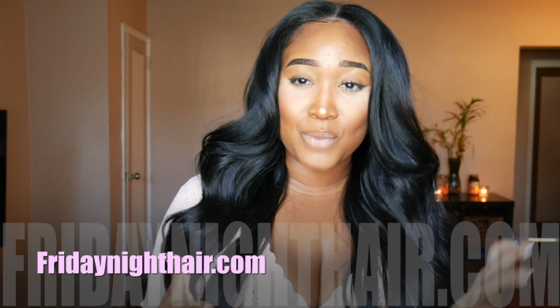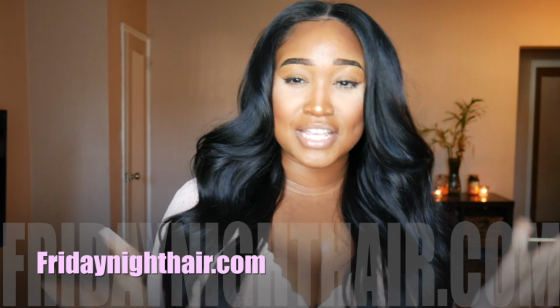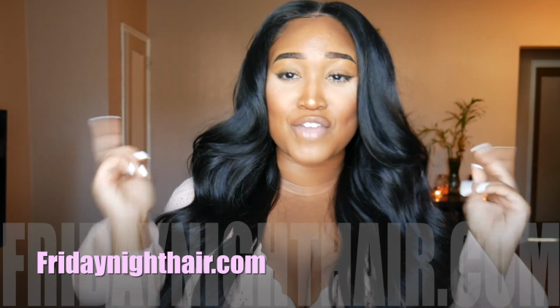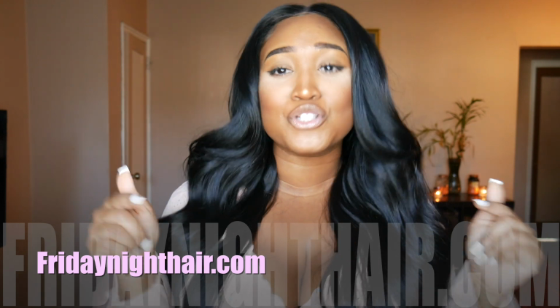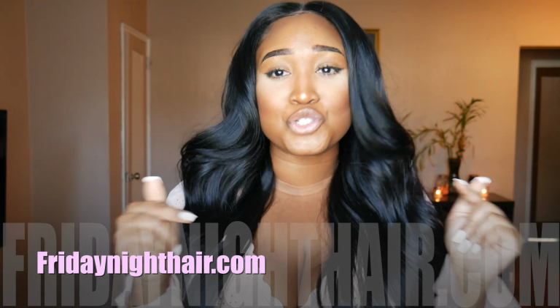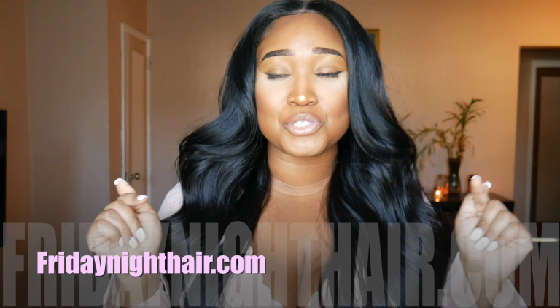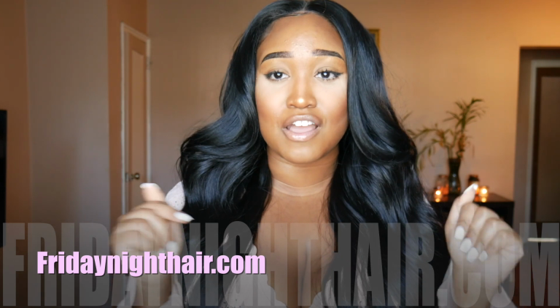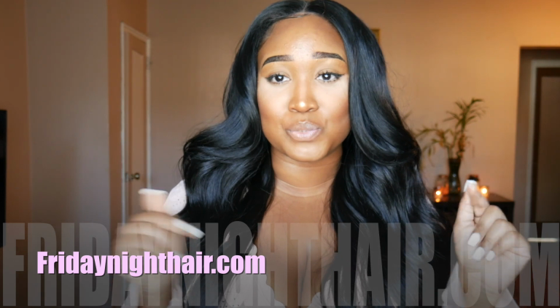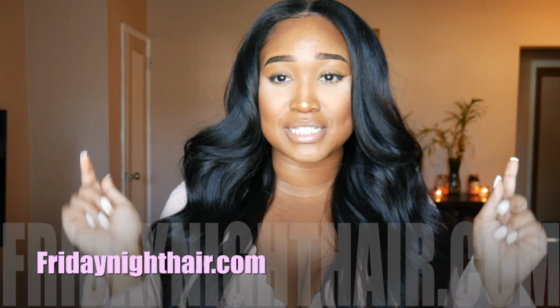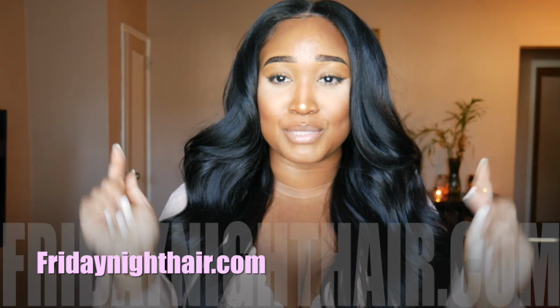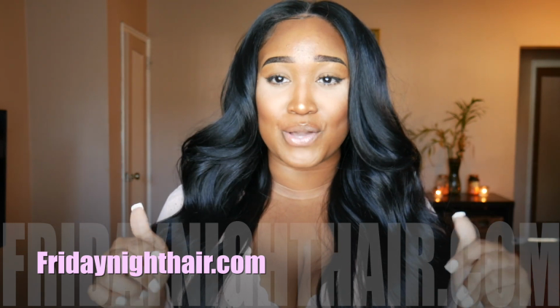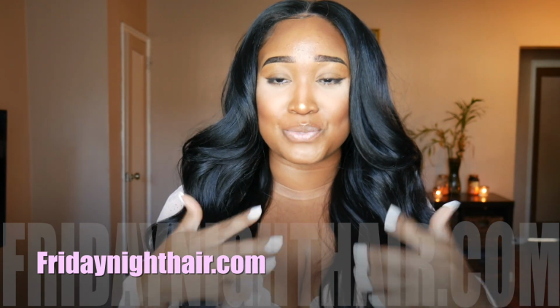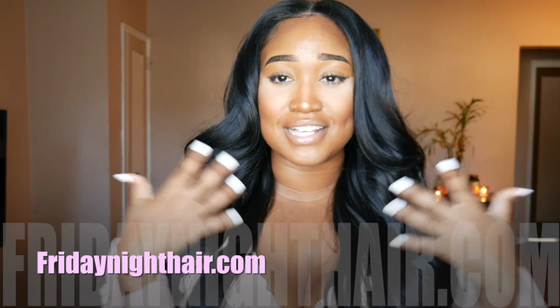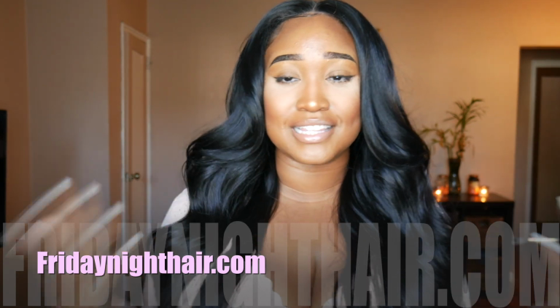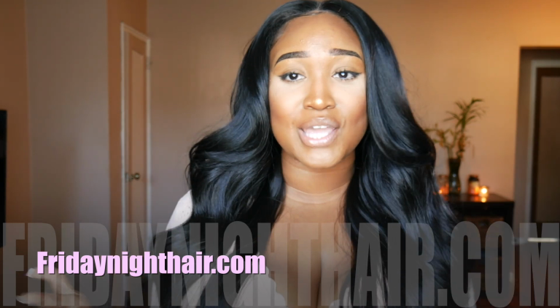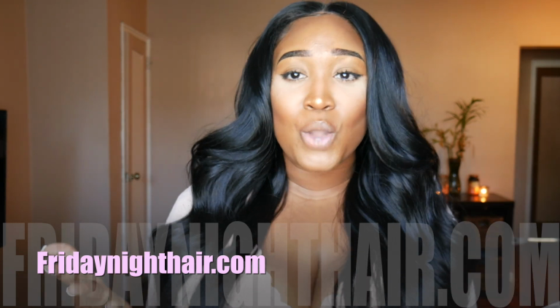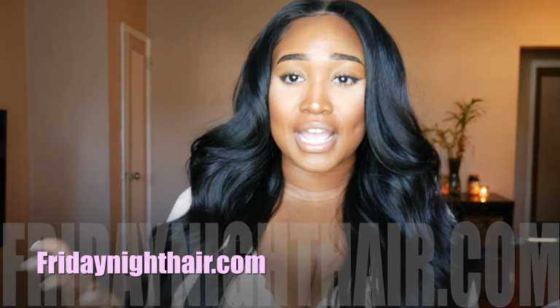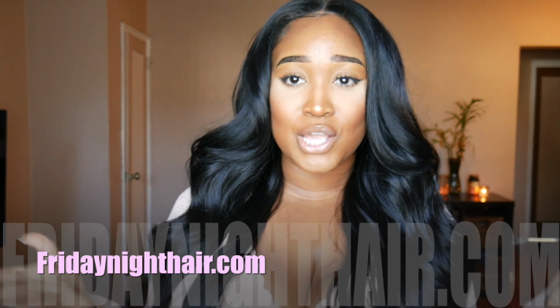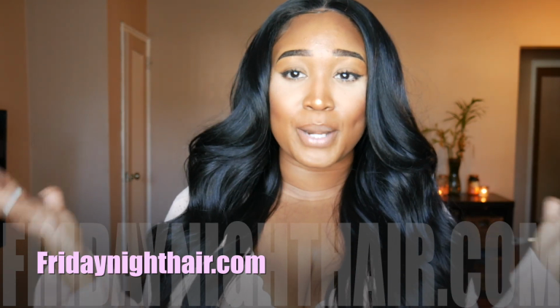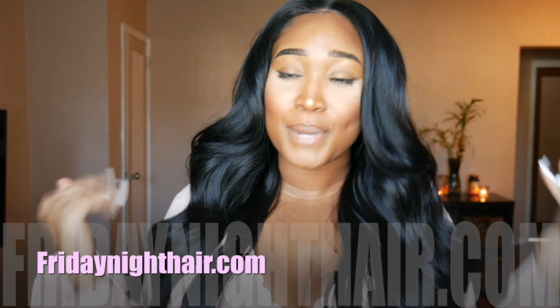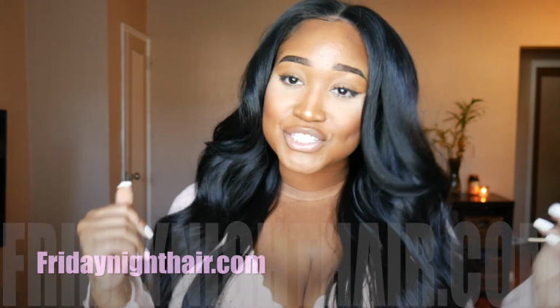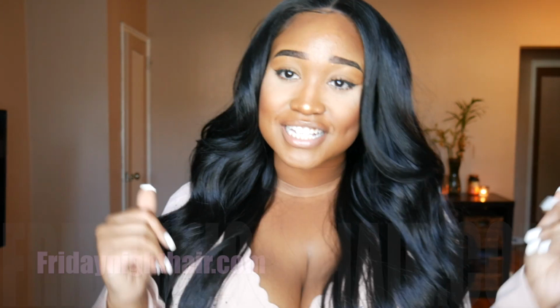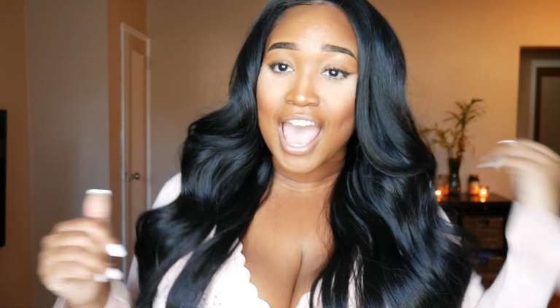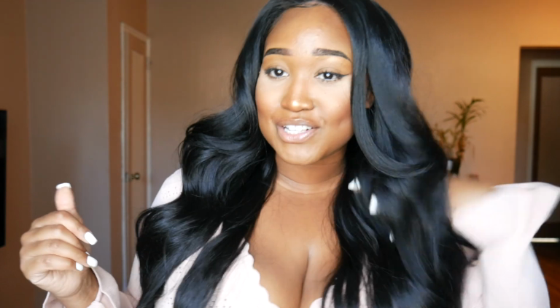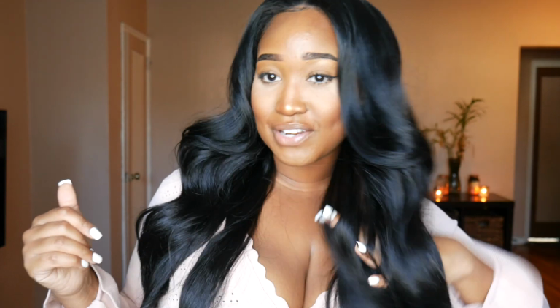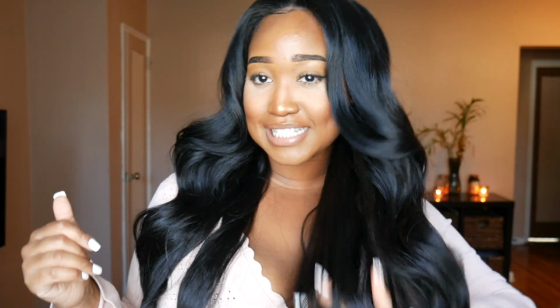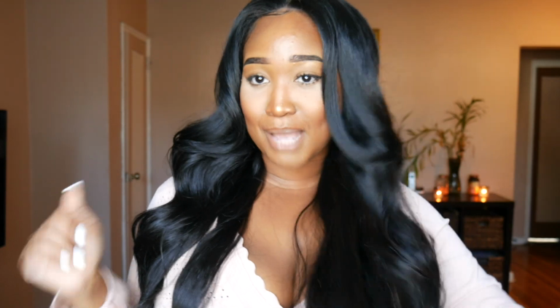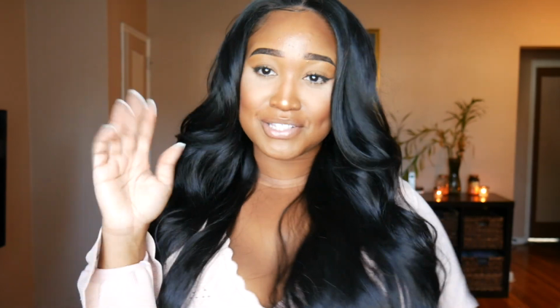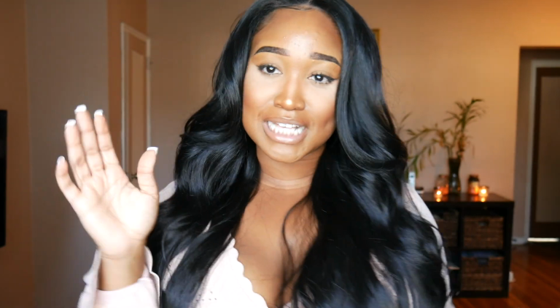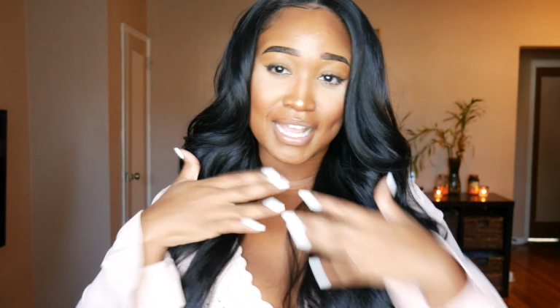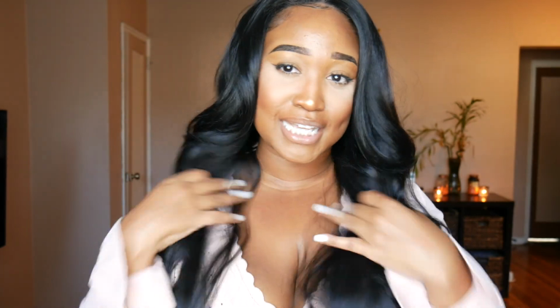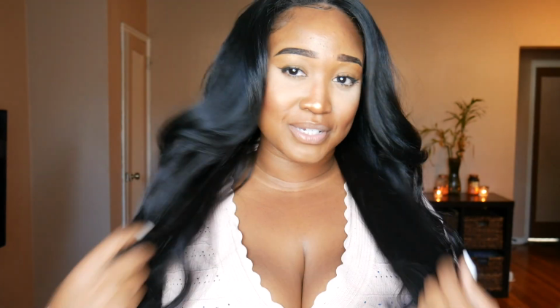I will leave a full description of this wig down below, as well as a link where you guys can go ahead and purchase. Until next time, I'll see you guys back in the next one.